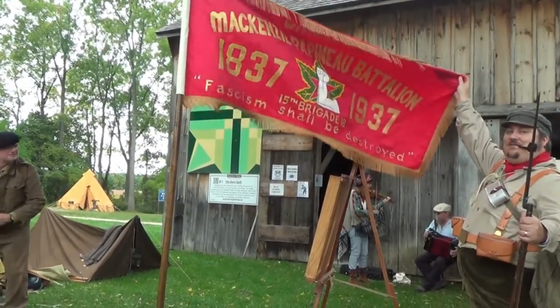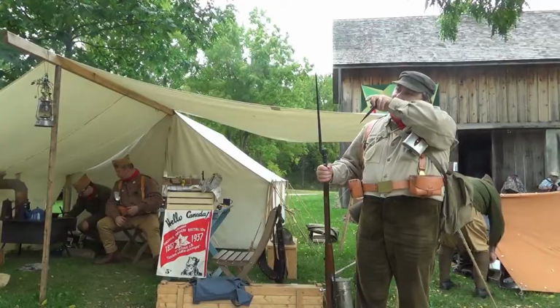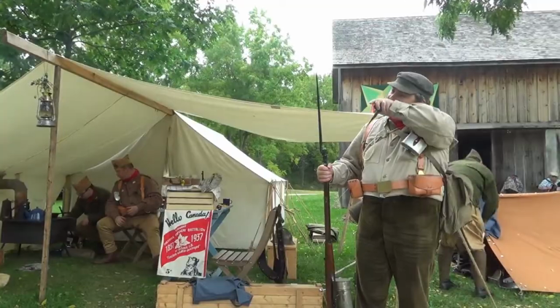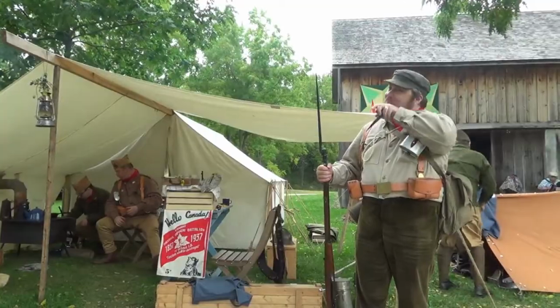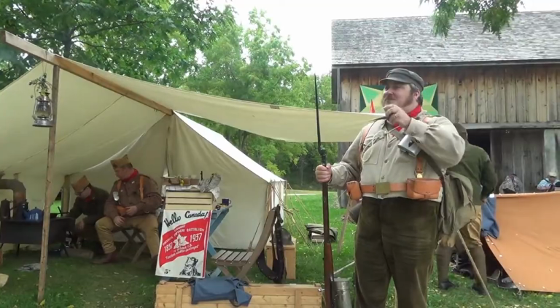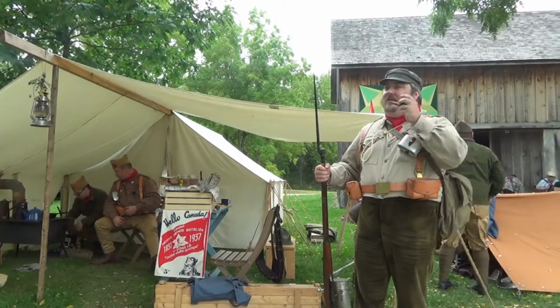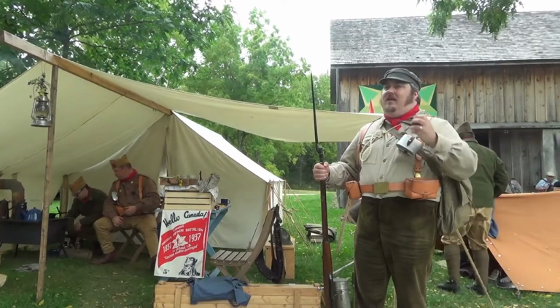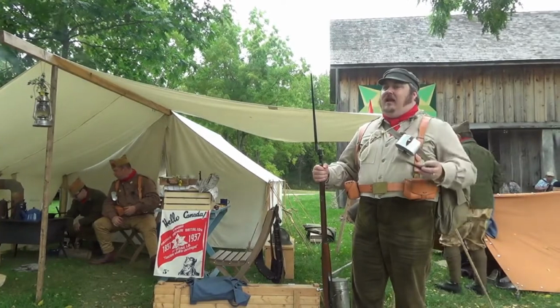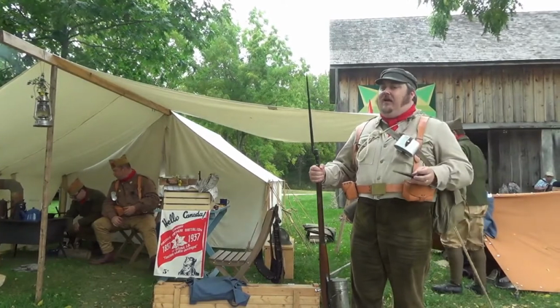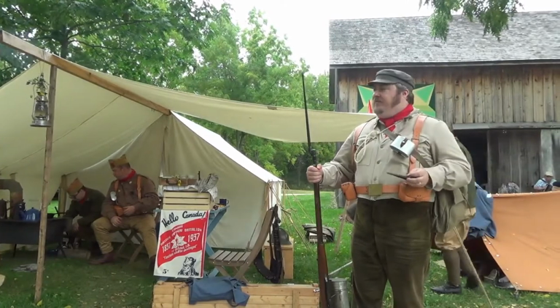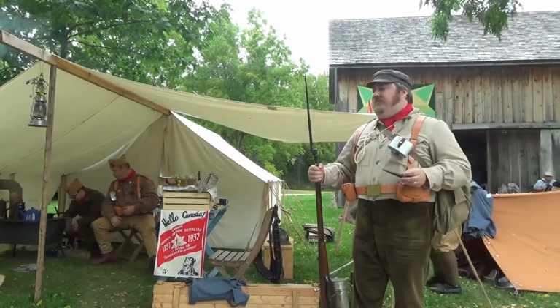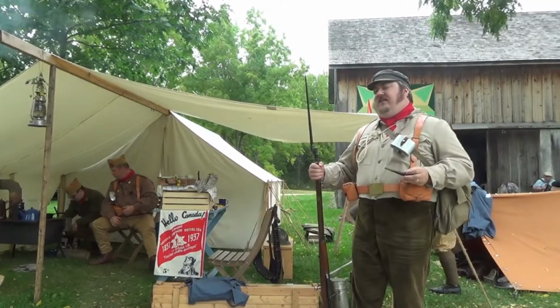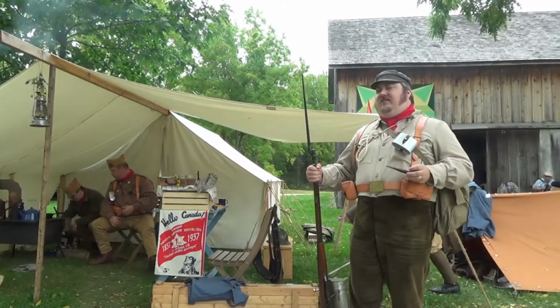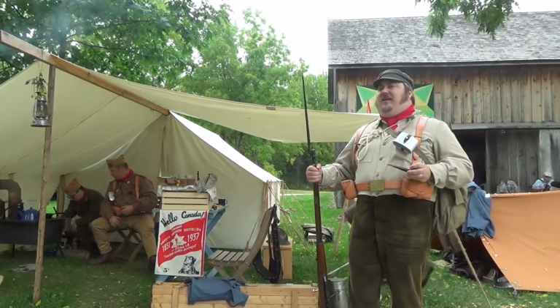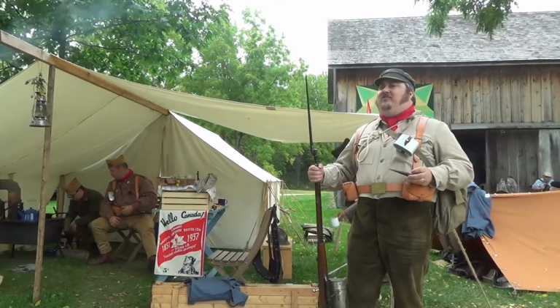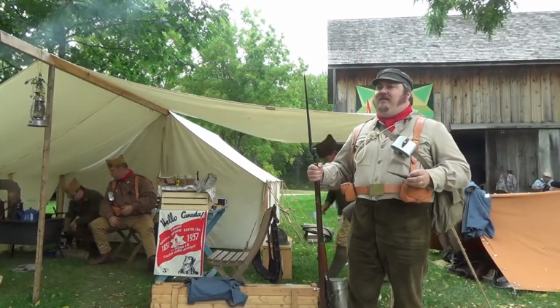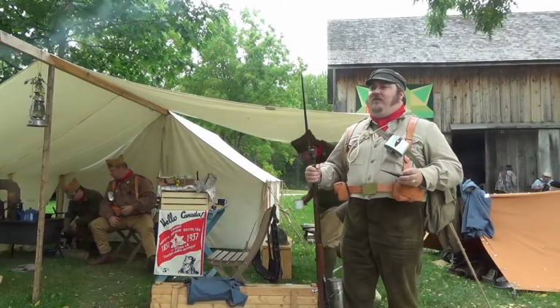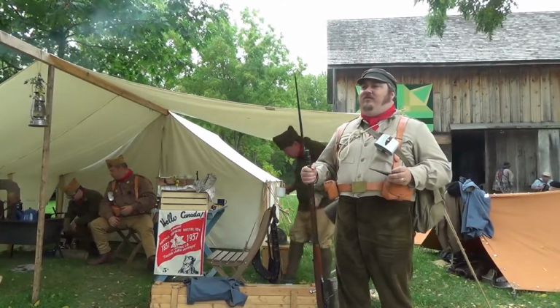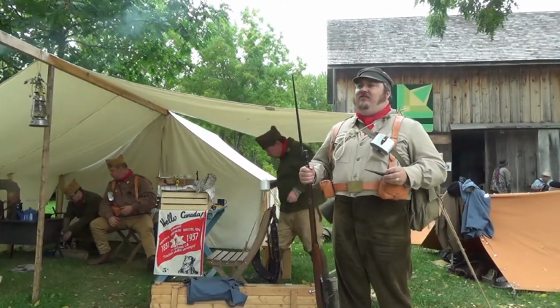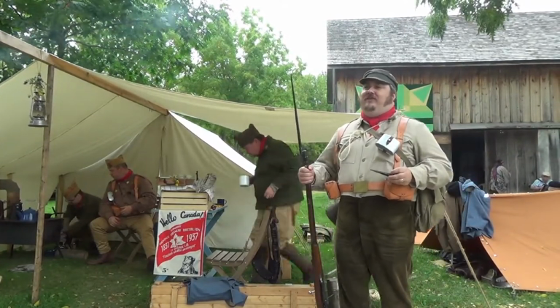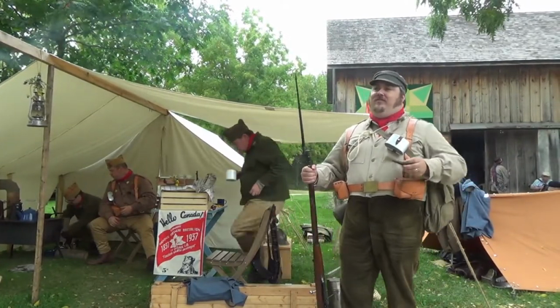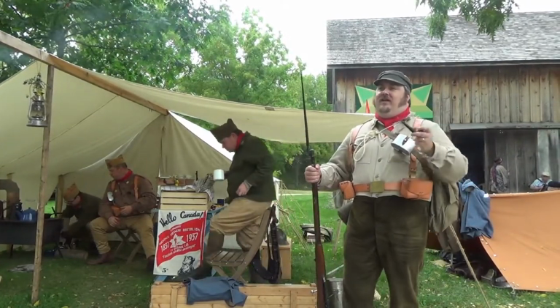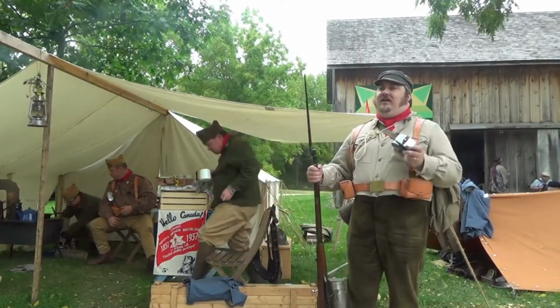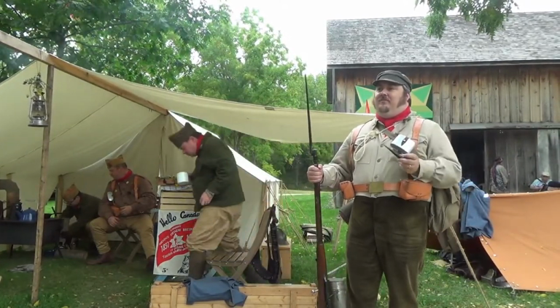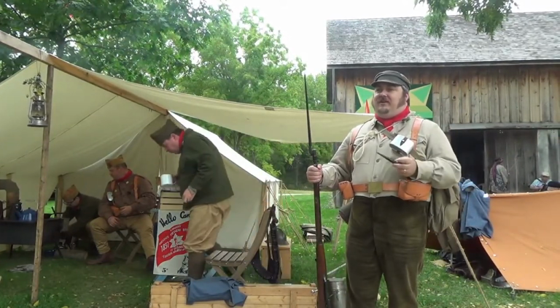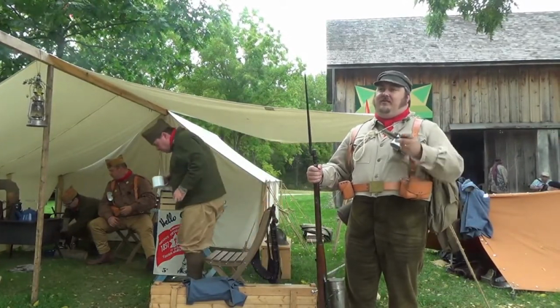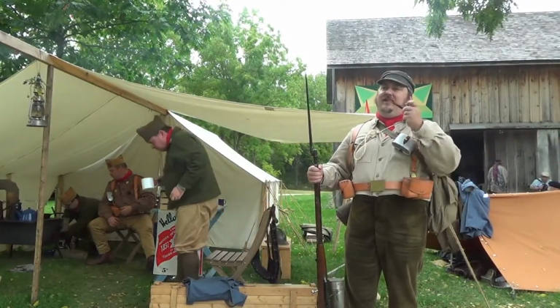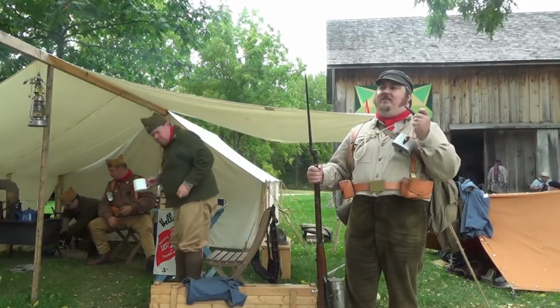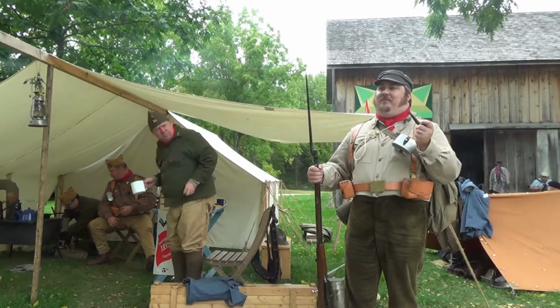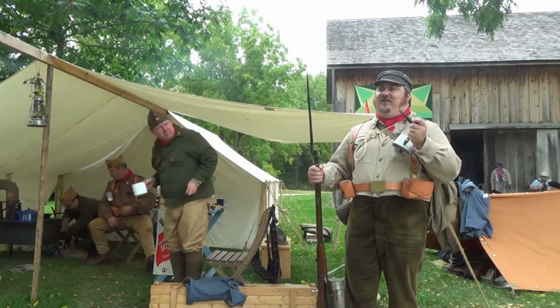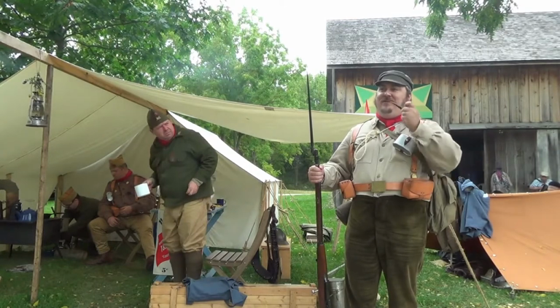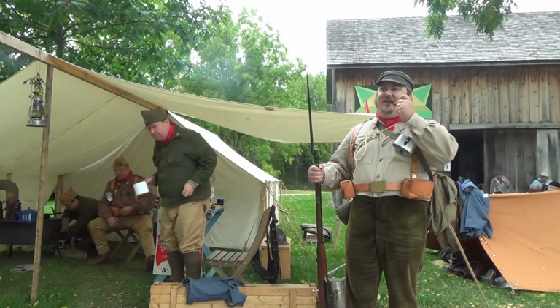So what time period are you a part of? We're representing the Spanish-American War, 1937 to 1939, in particular the Mackenzie-Papineau Battalion.